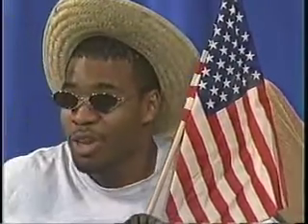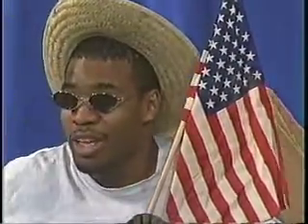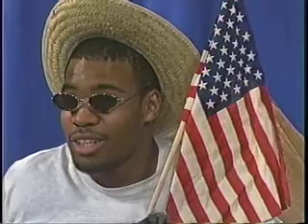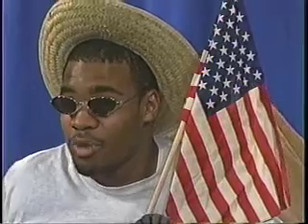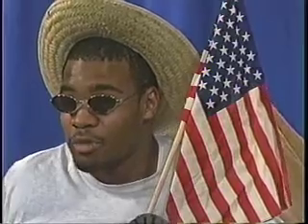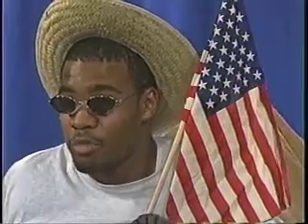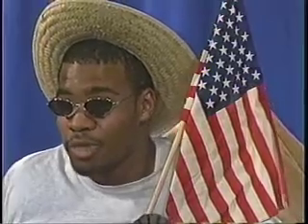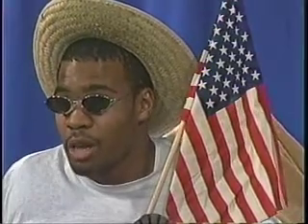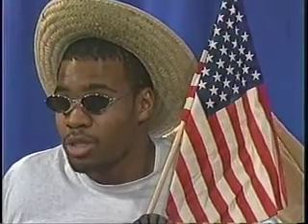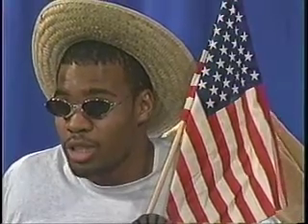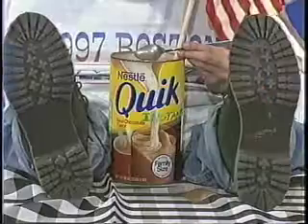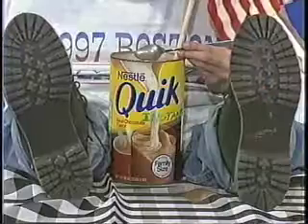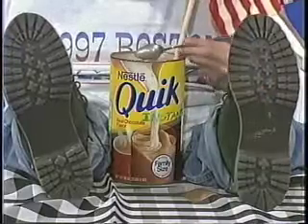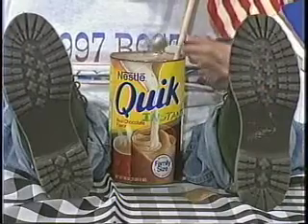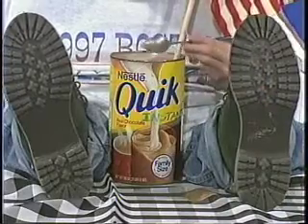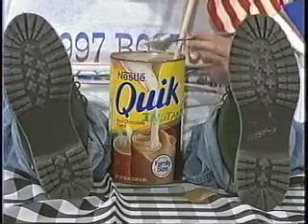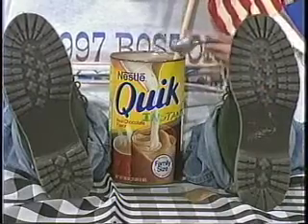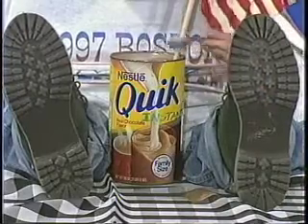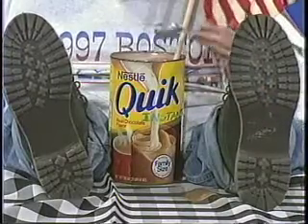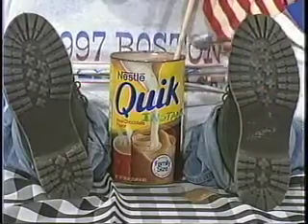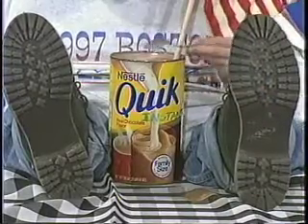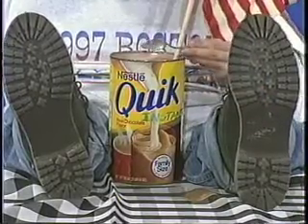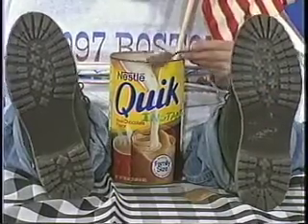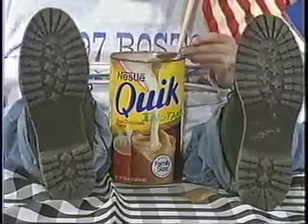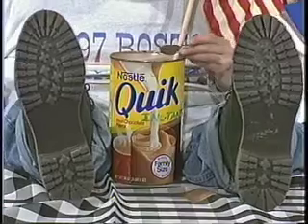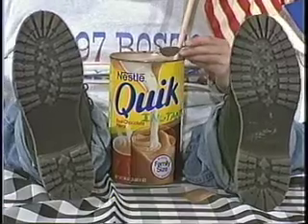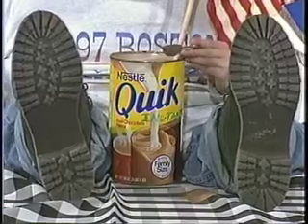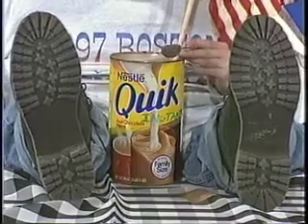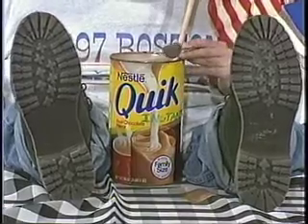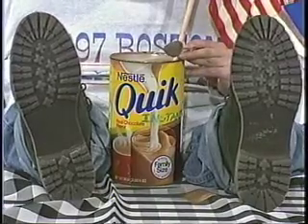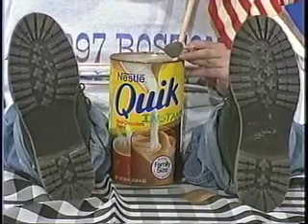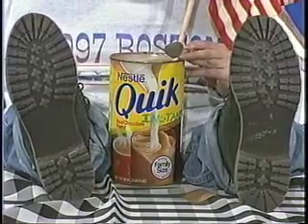Try Nestlé's Ever Ready for breakfast time, lunch time, anytime. It's the real hot cocoa, because it's the cocoa that's made with real whole milk and sugar.